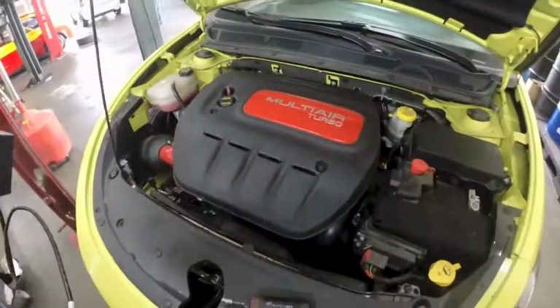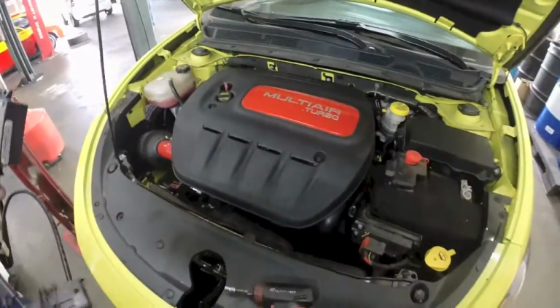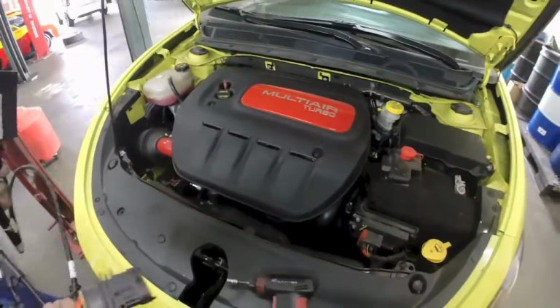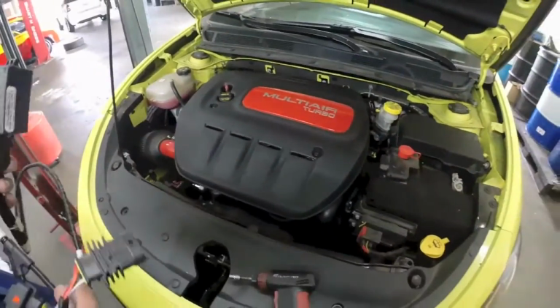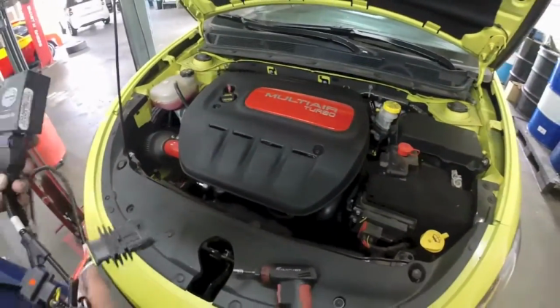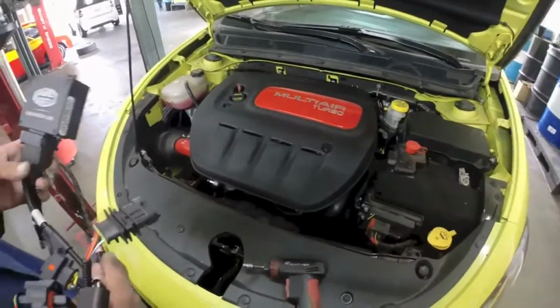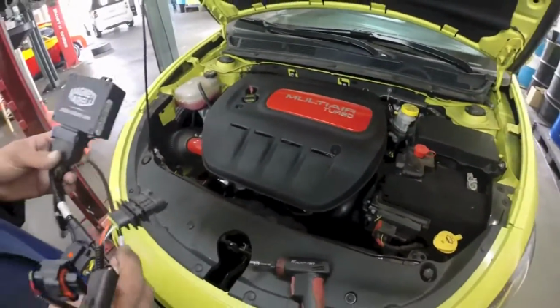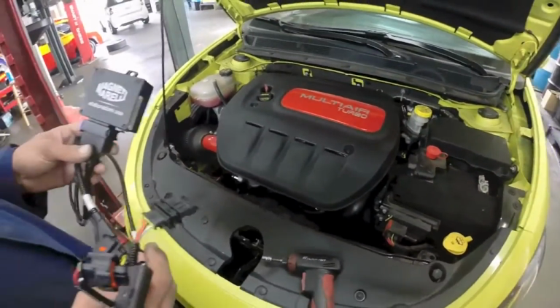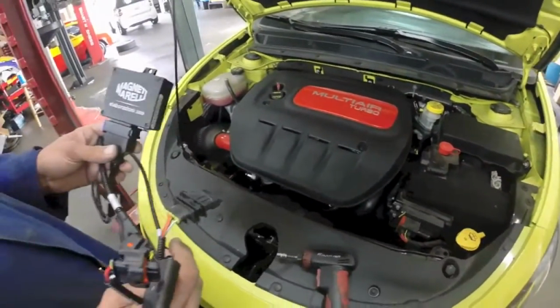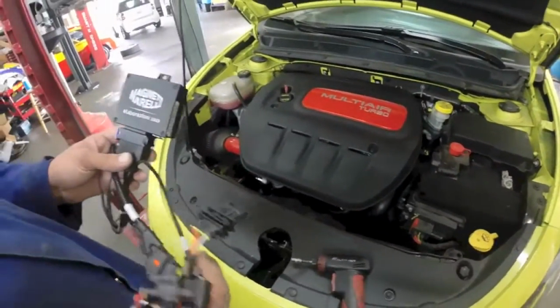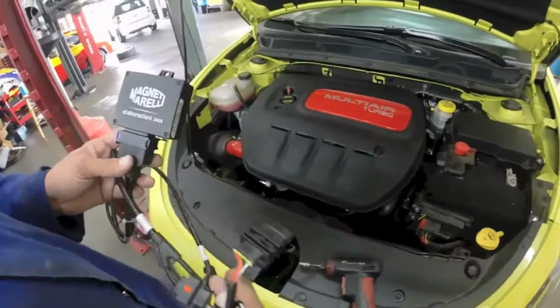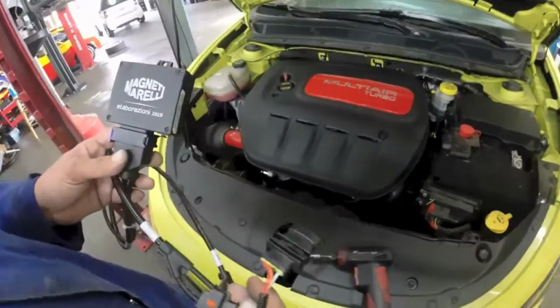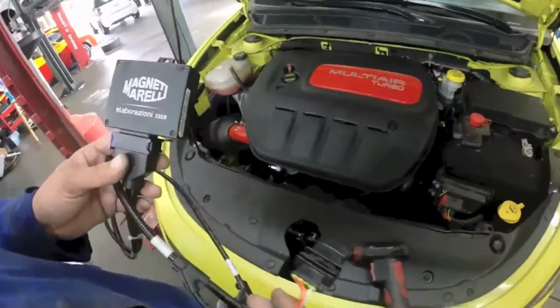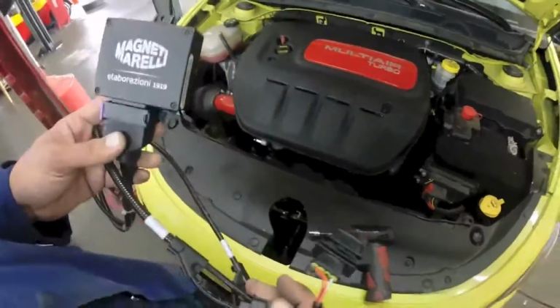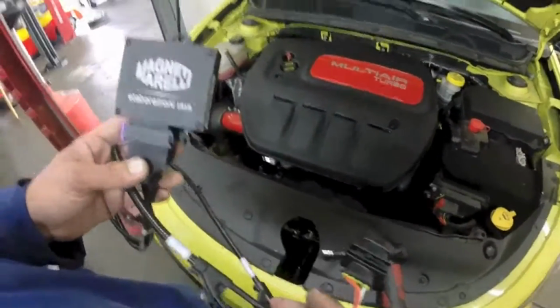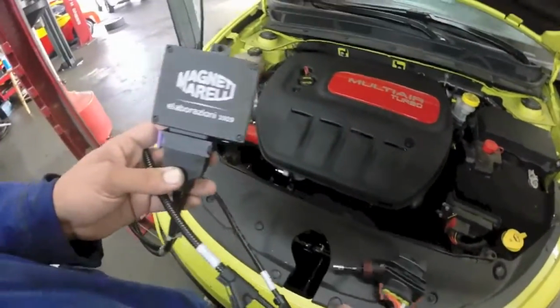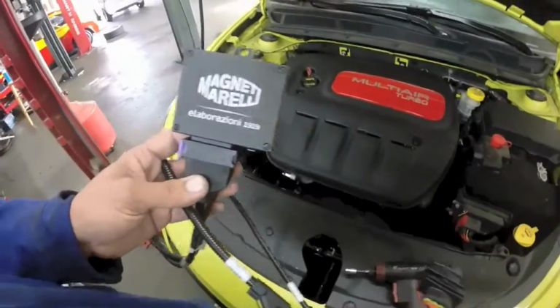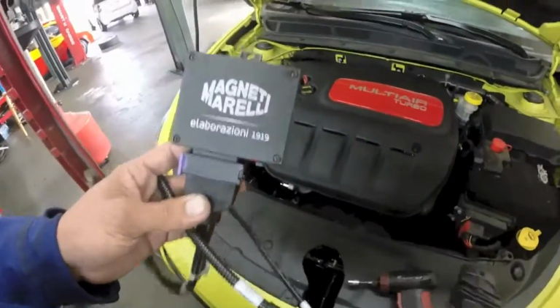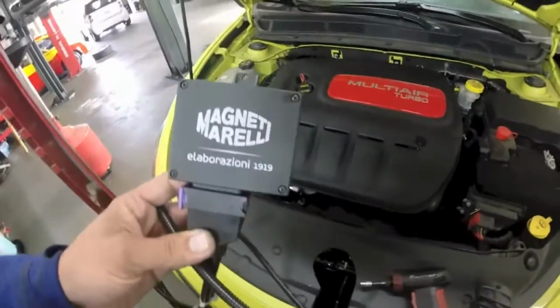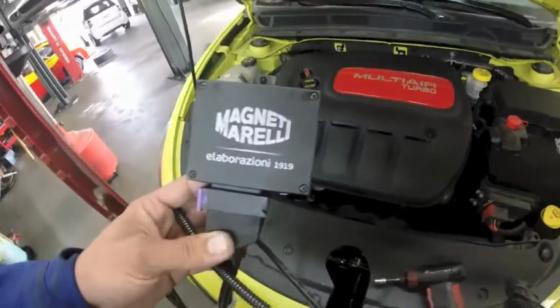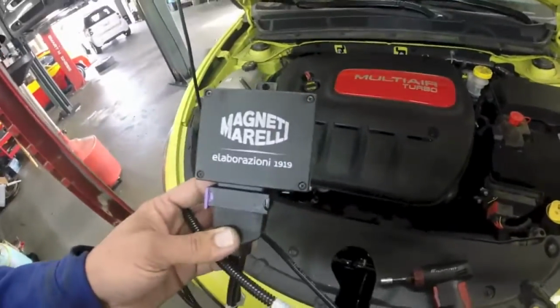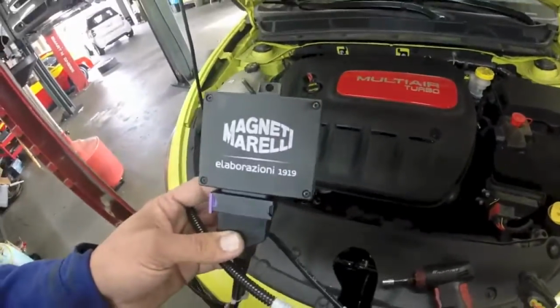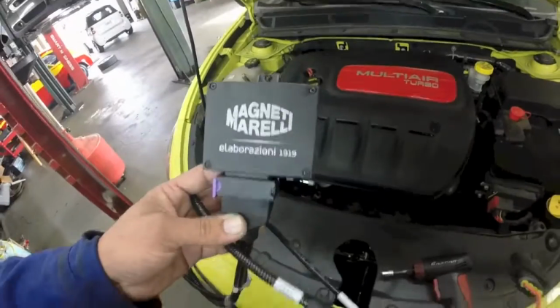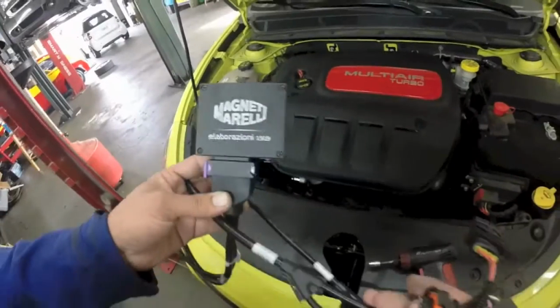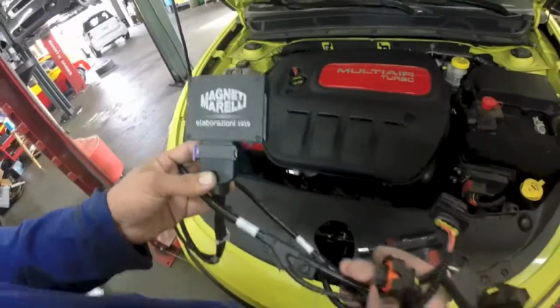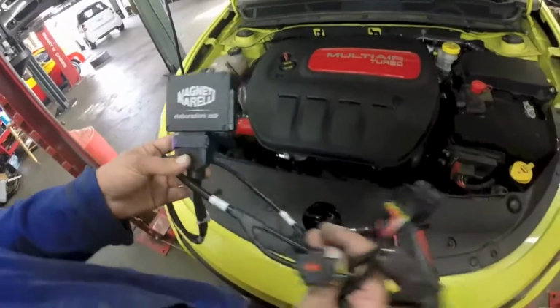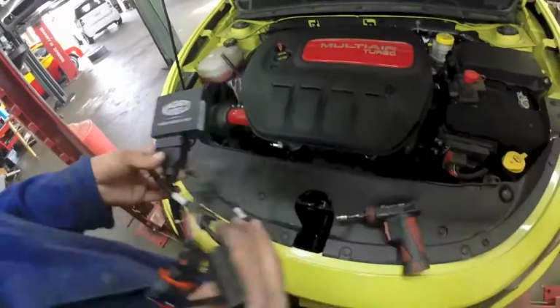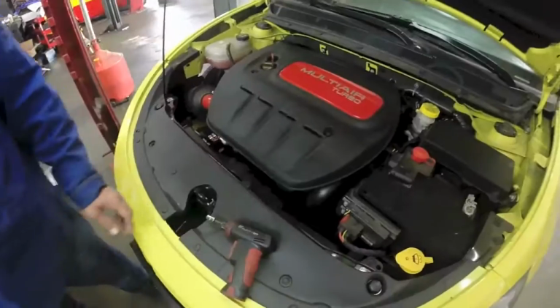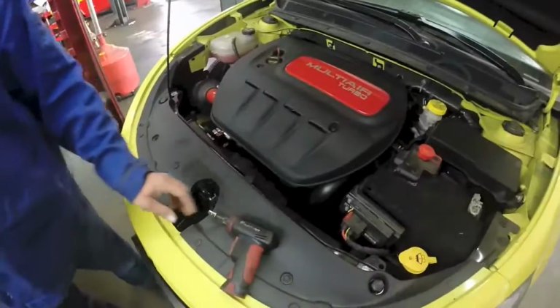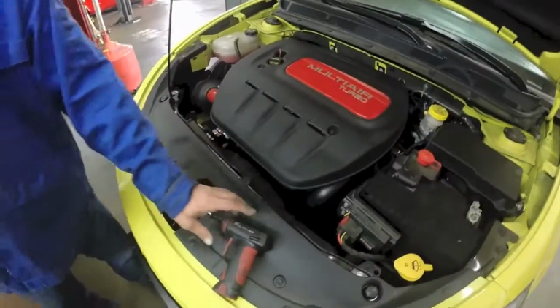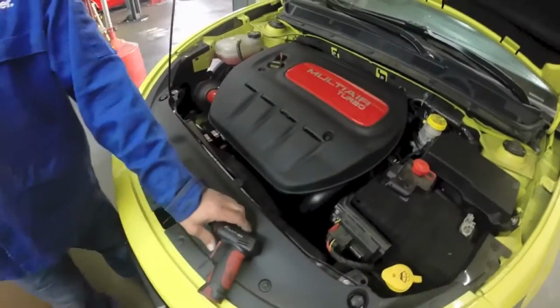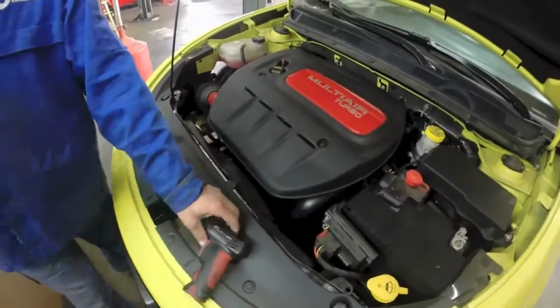All right, I'm going to show you how to install the Magneti Morelli ECU box on the Dodge Dart.